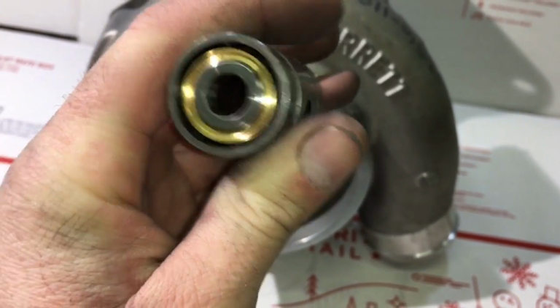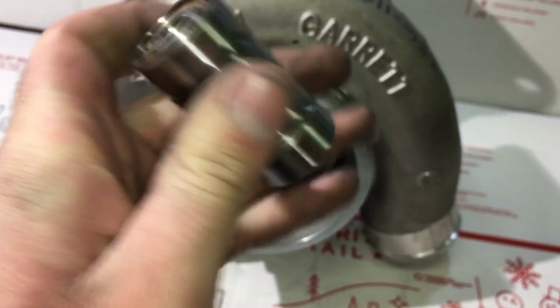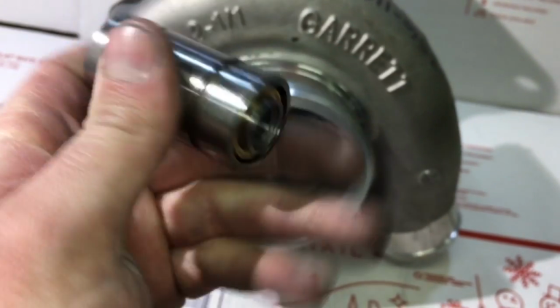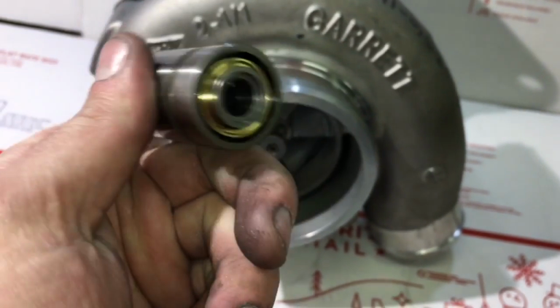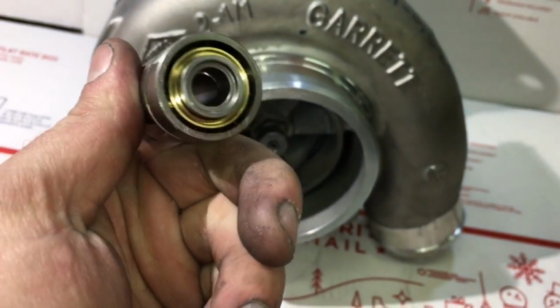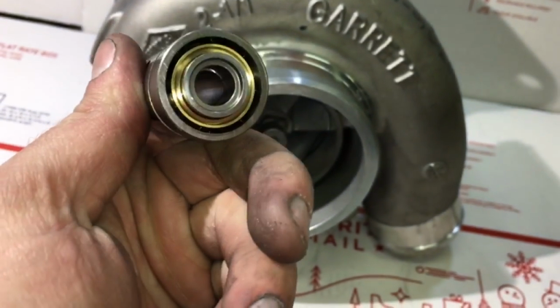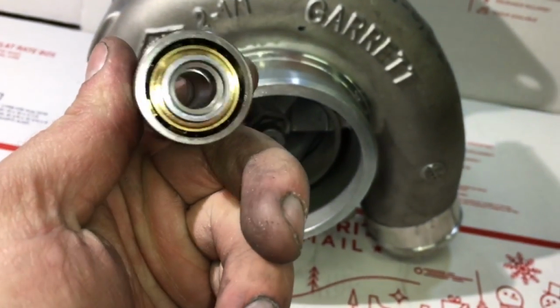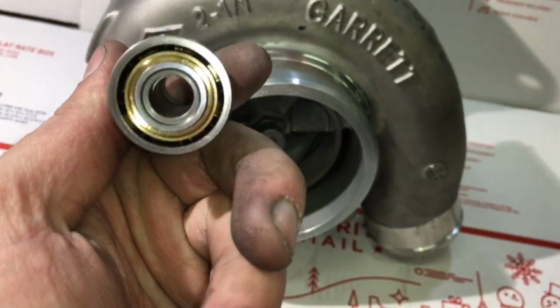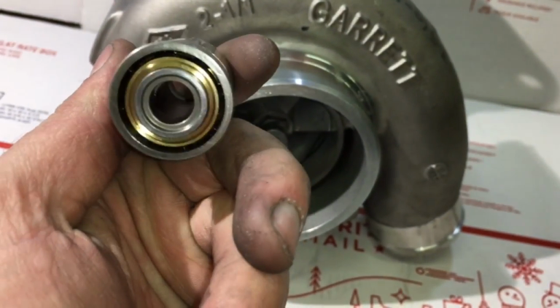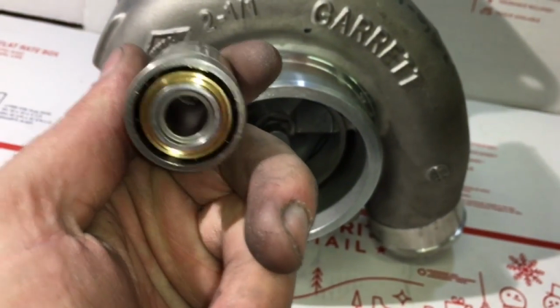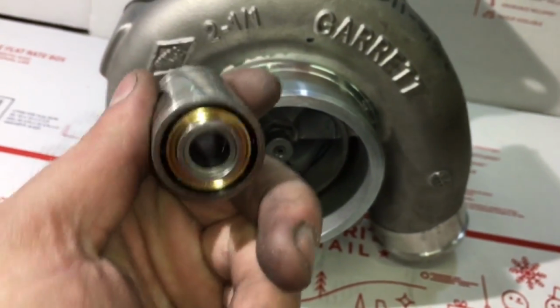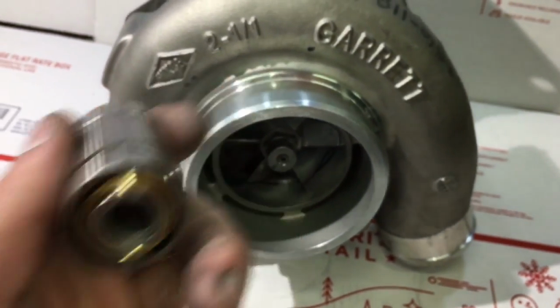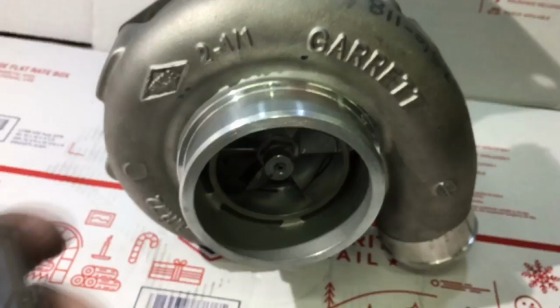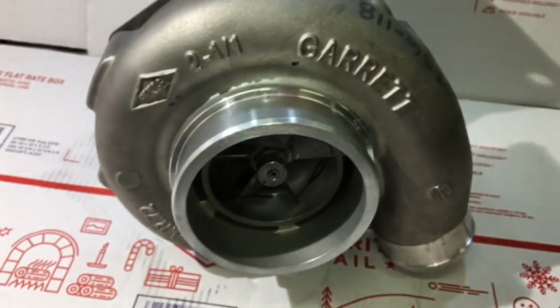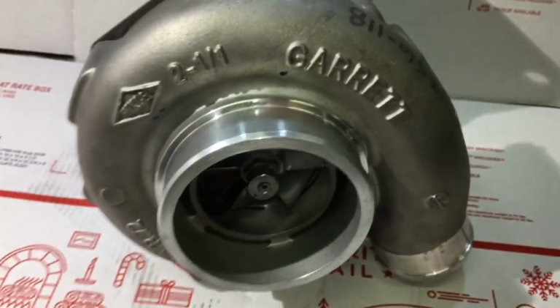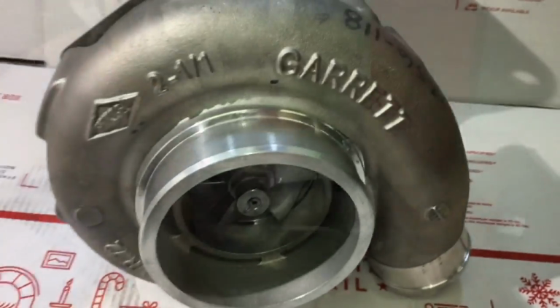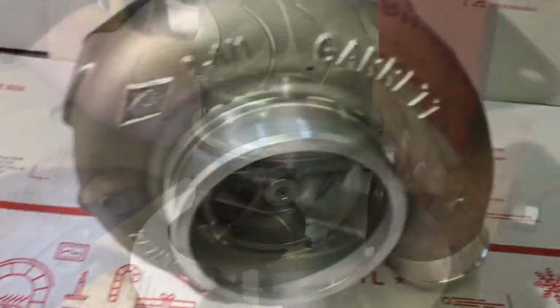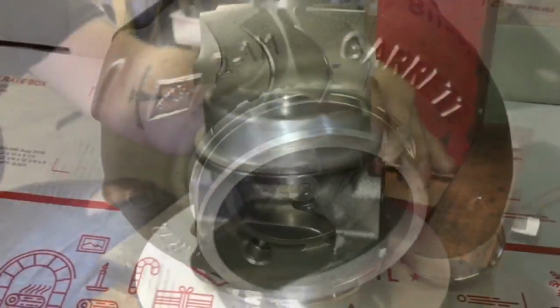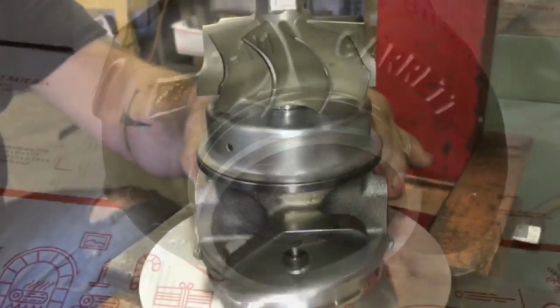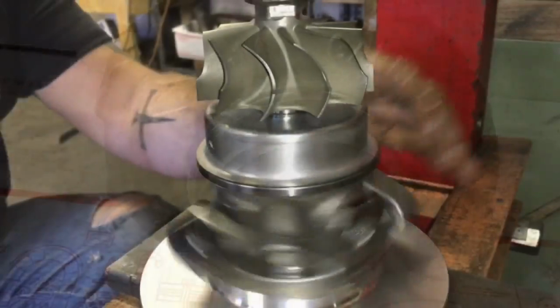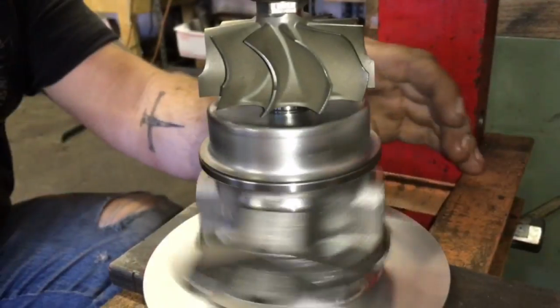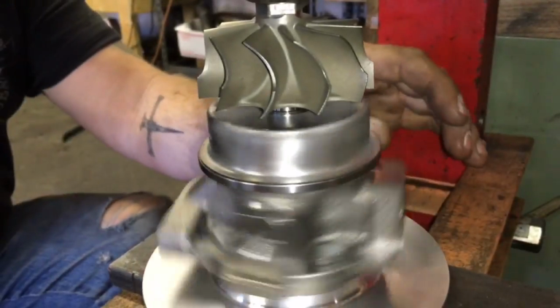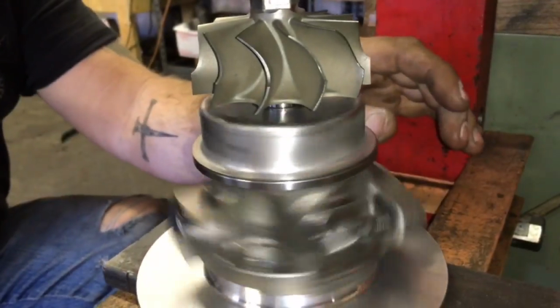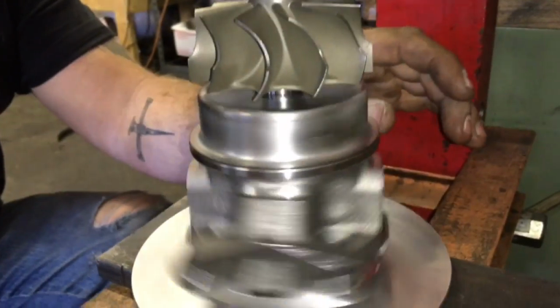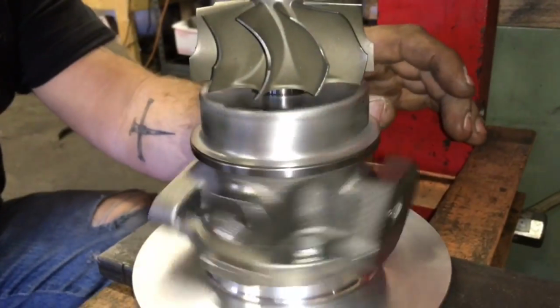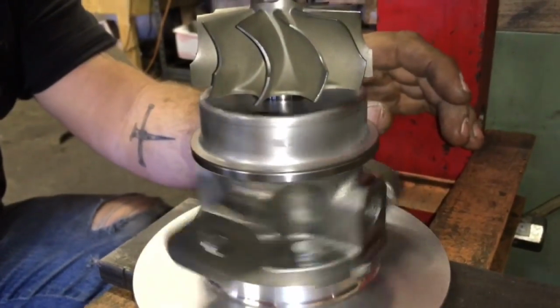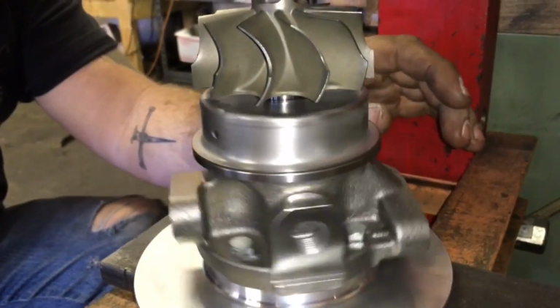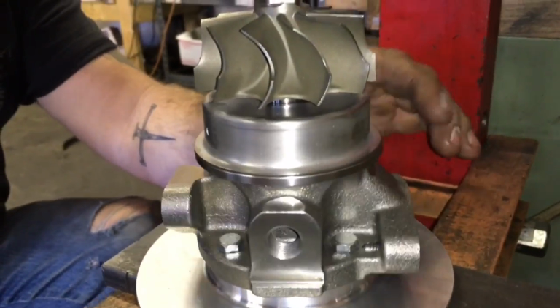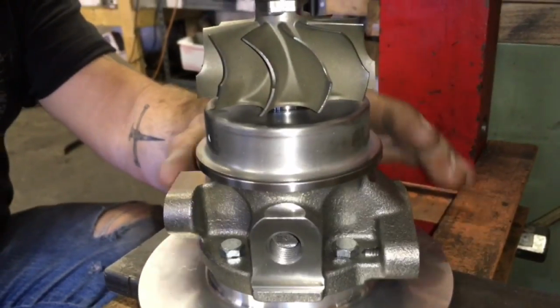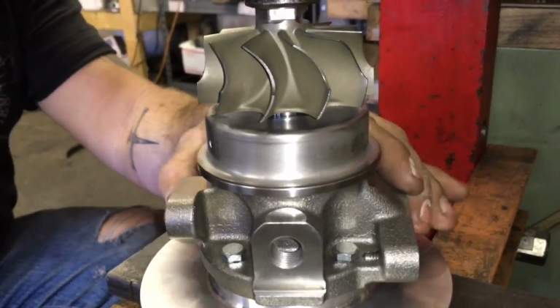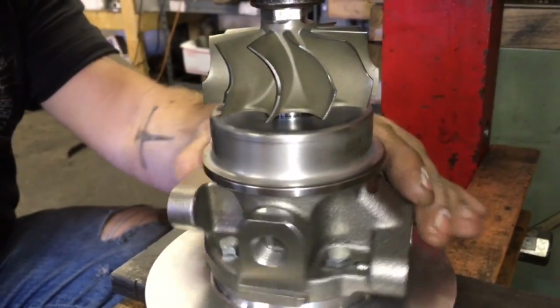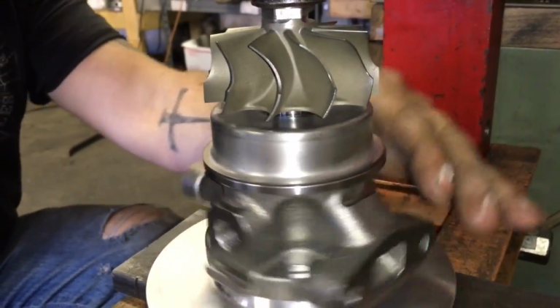If you need a turbo build like this done, you can always contact us at turbolabamerica@gmail.com.